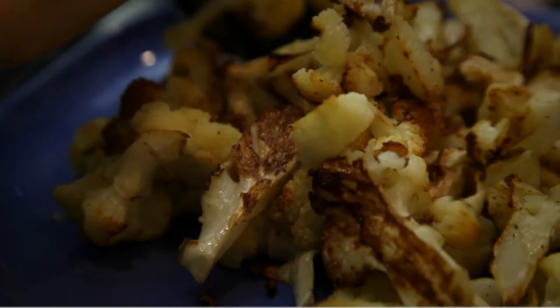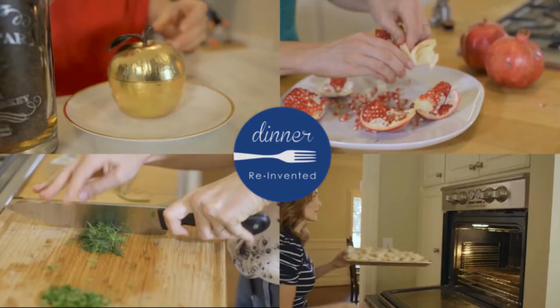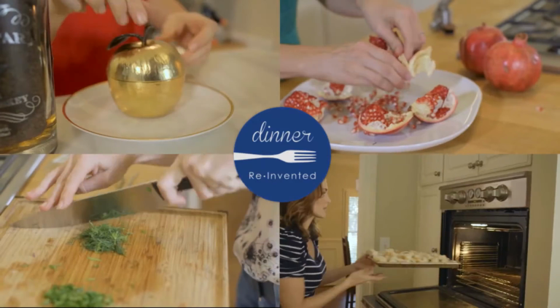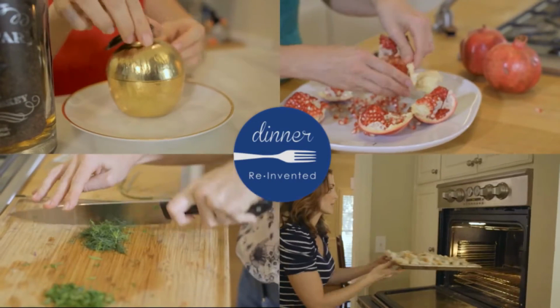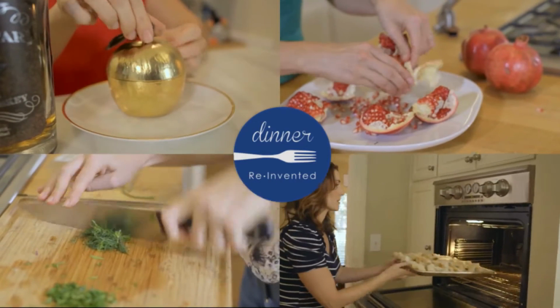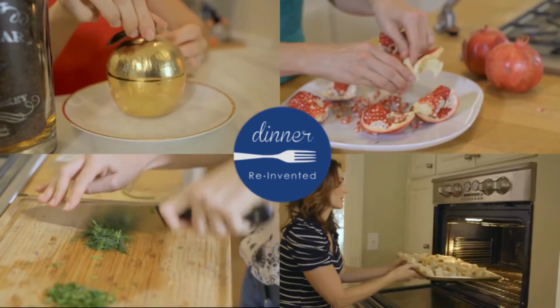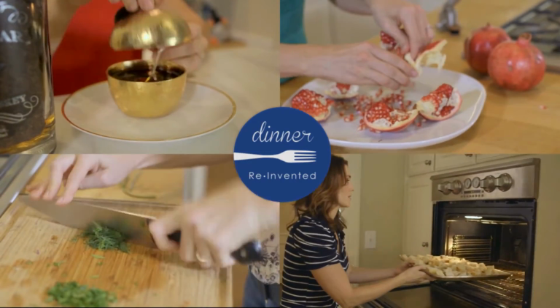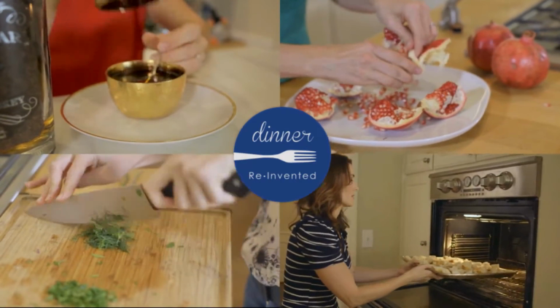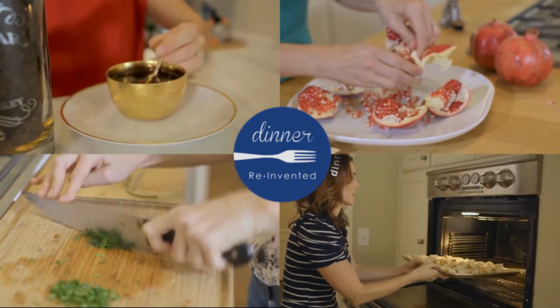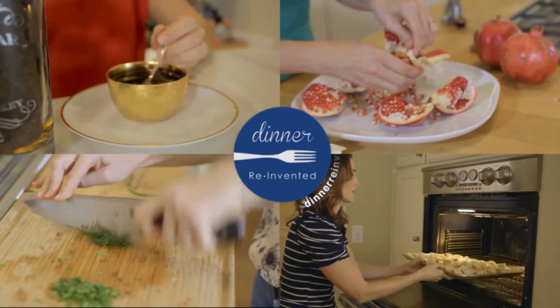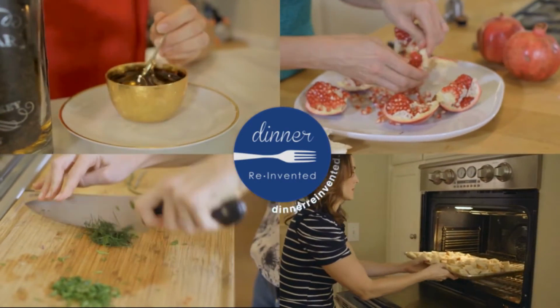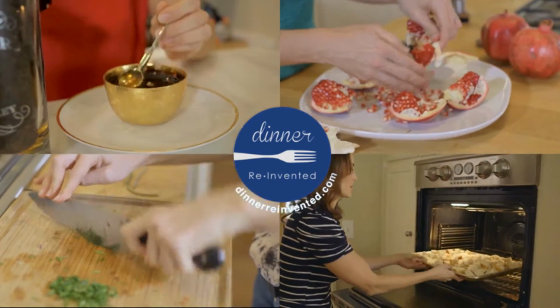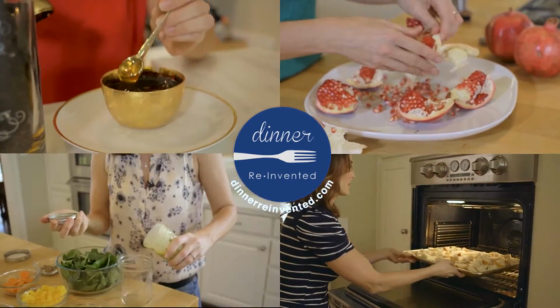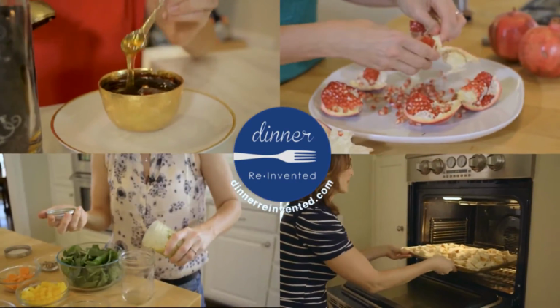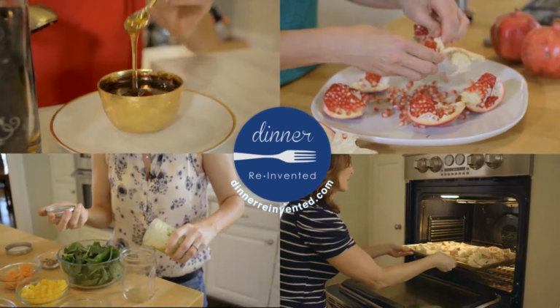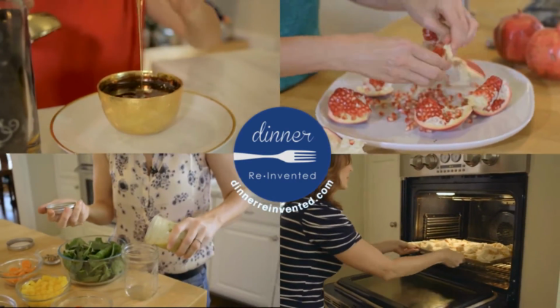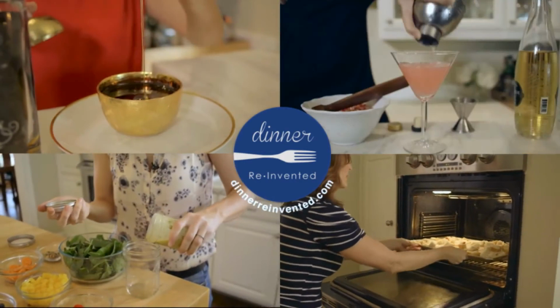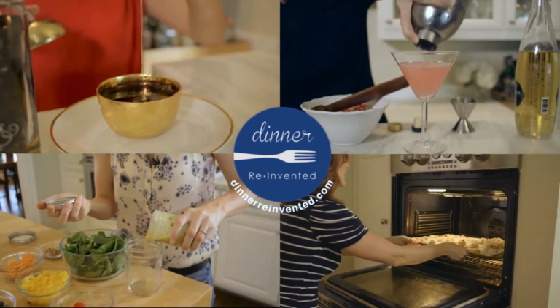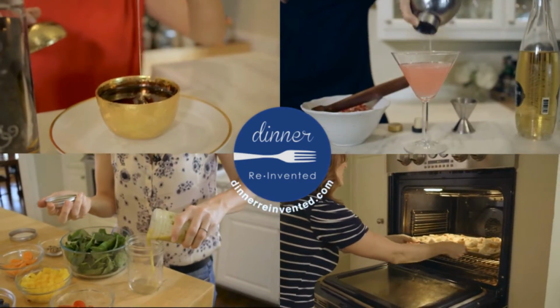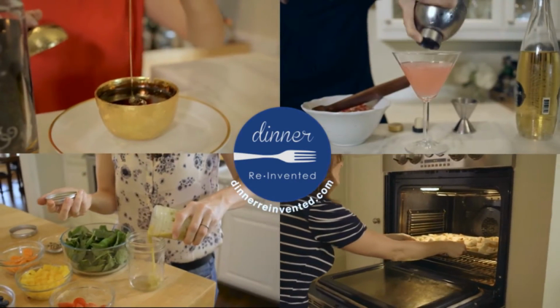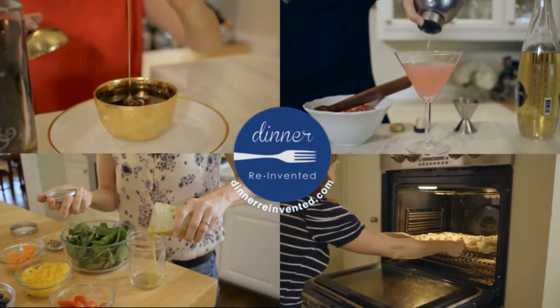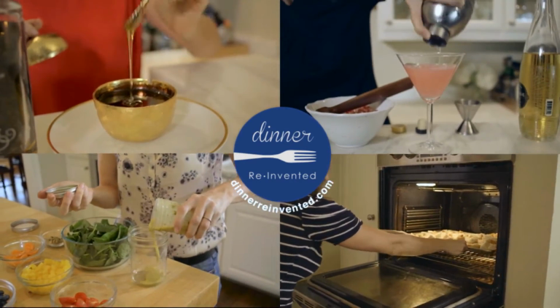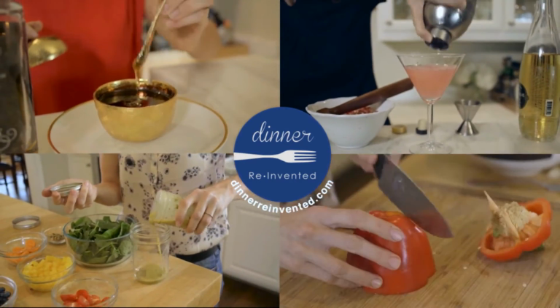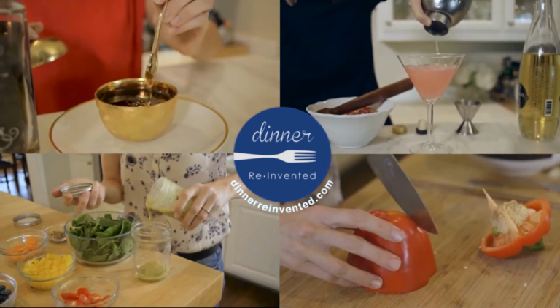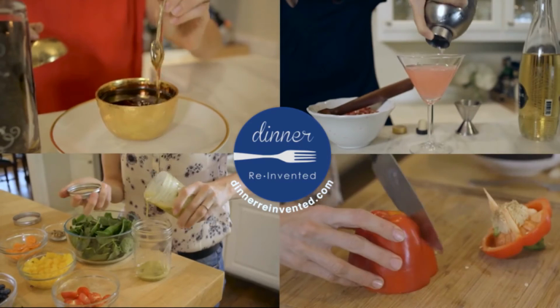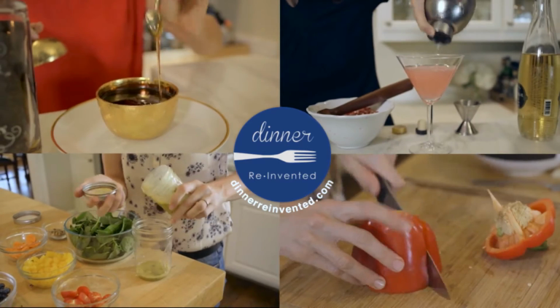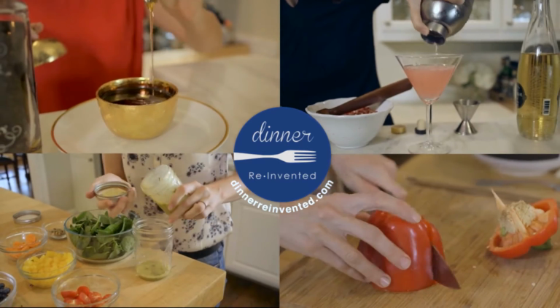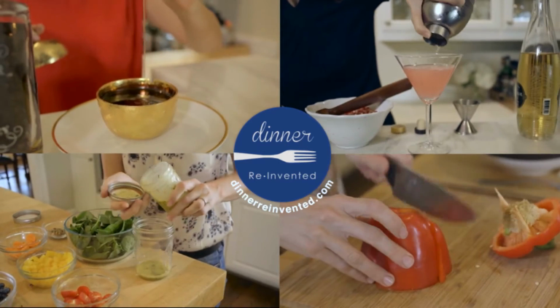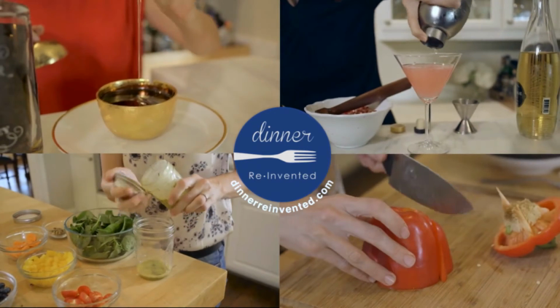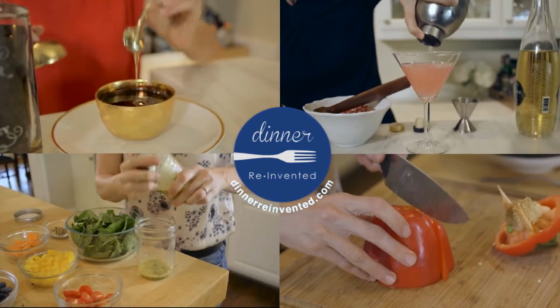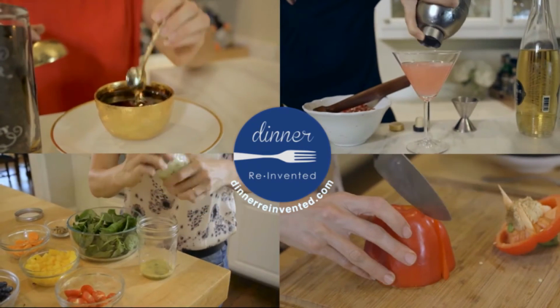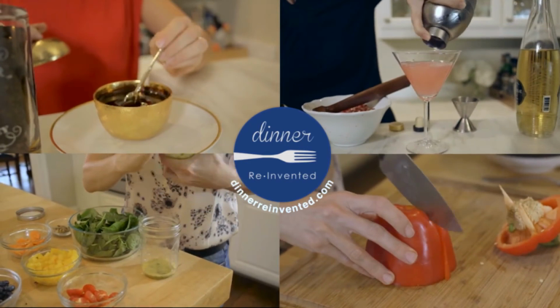For more recipes on tasty, delicious, quick and easy meals, visit my site, dinnereinvented.com.